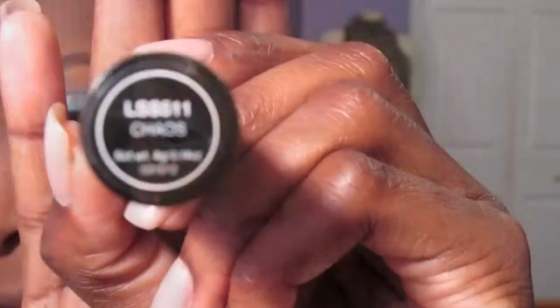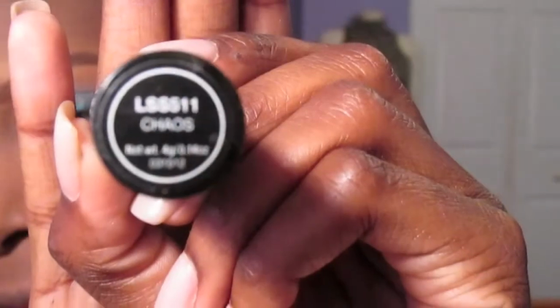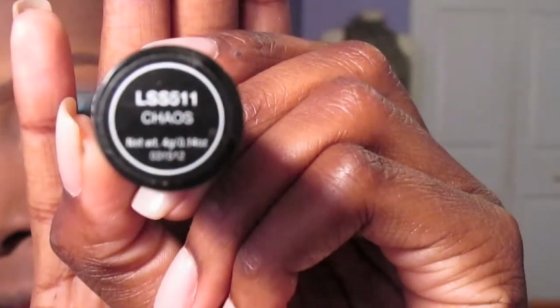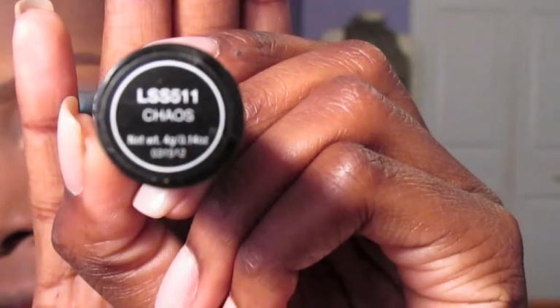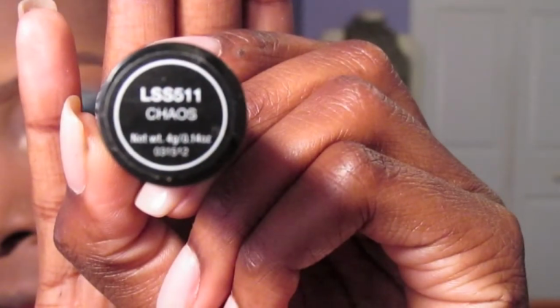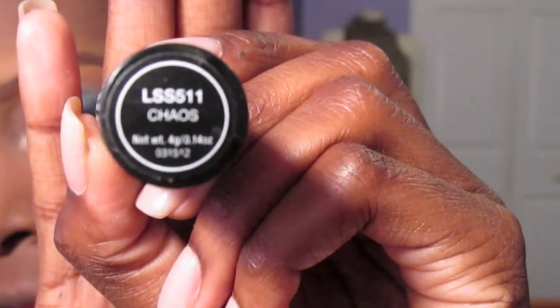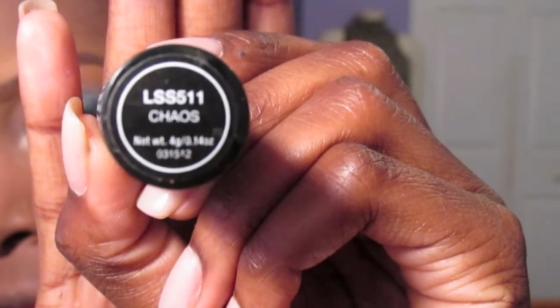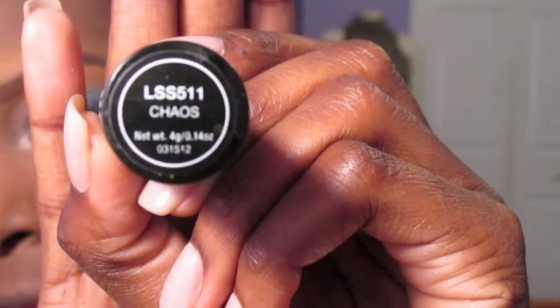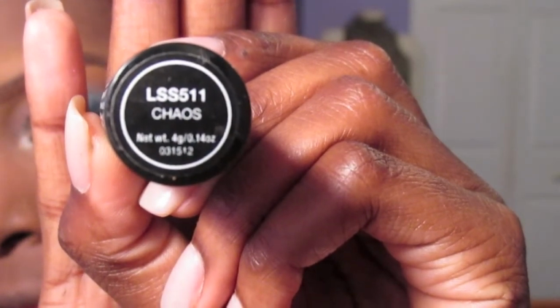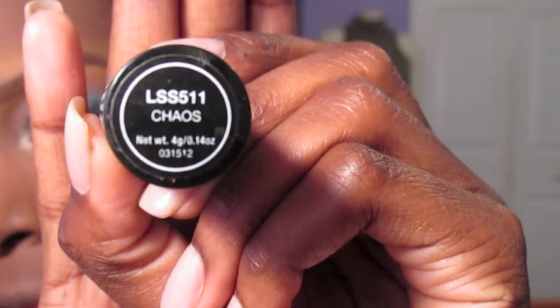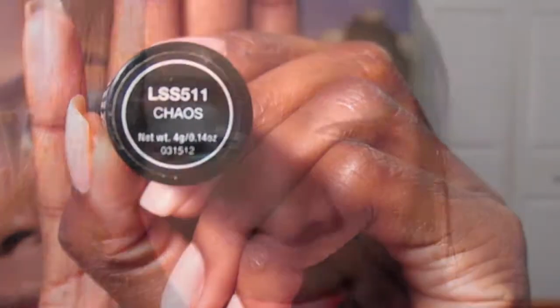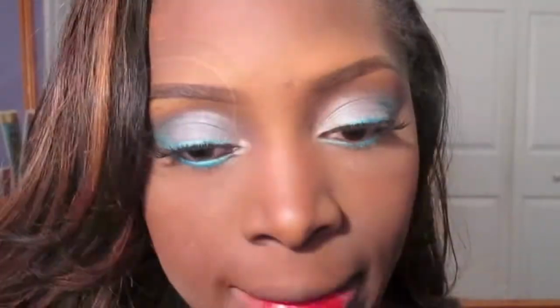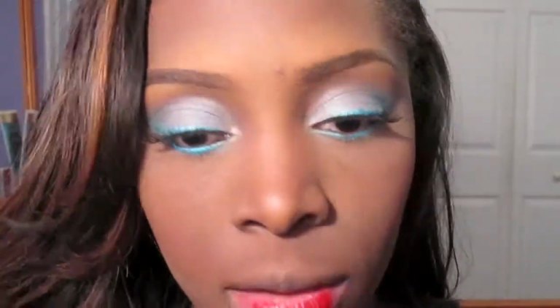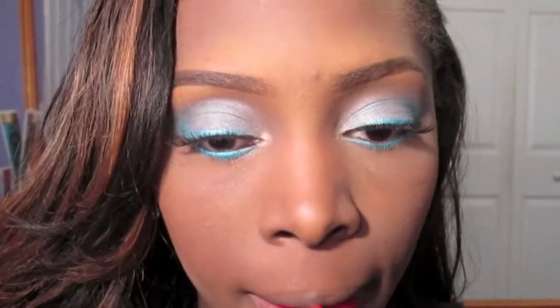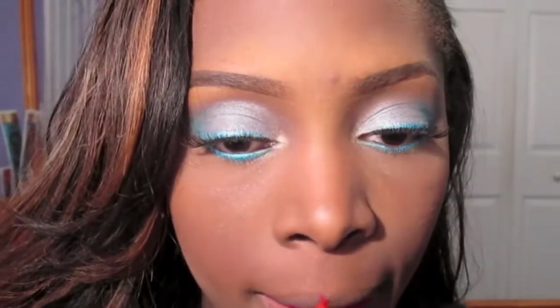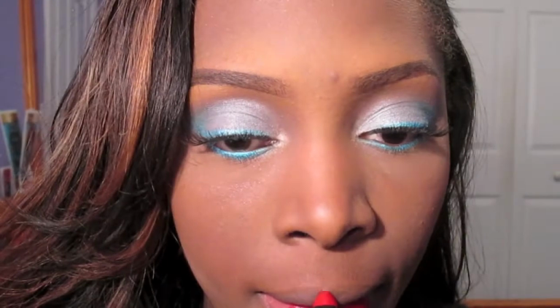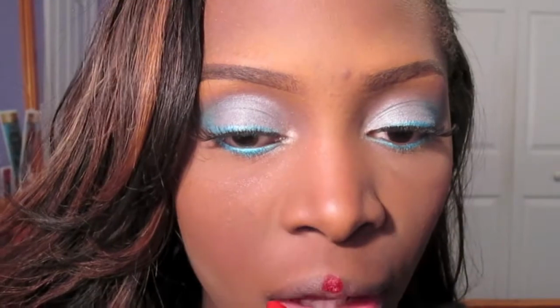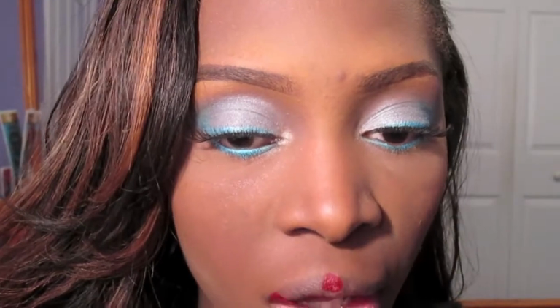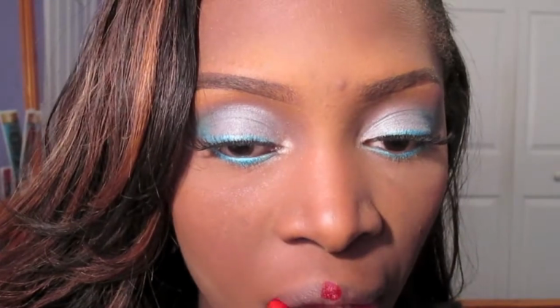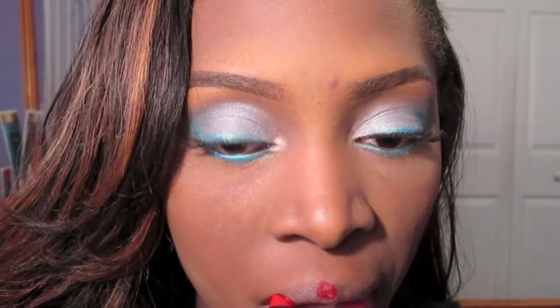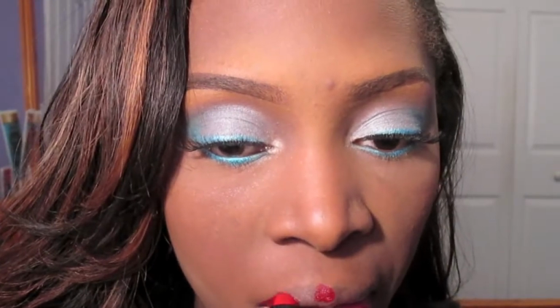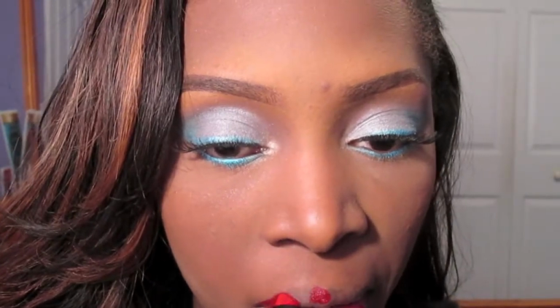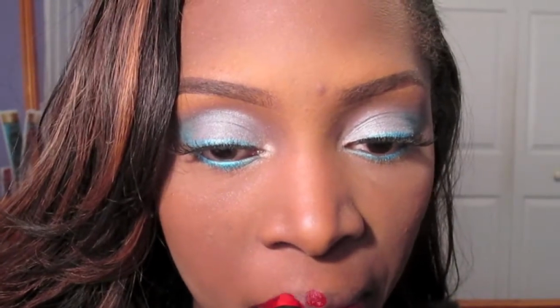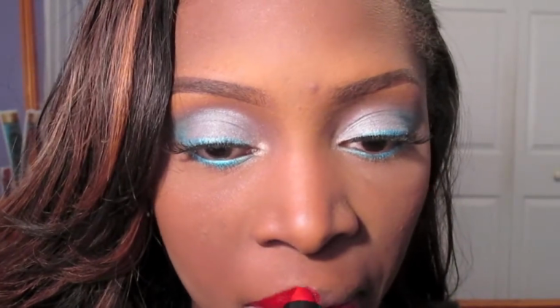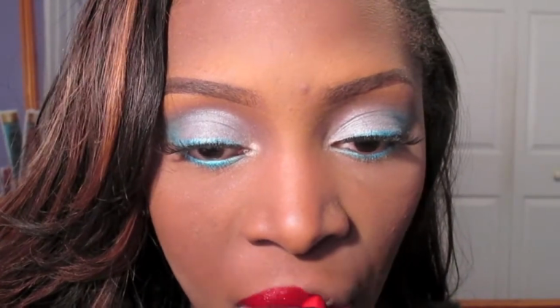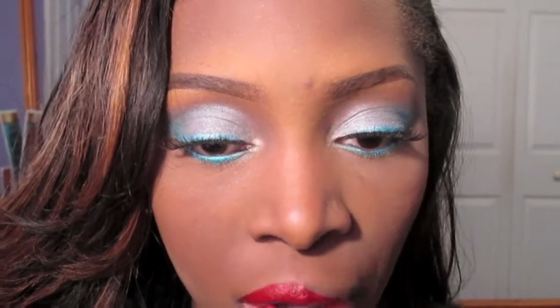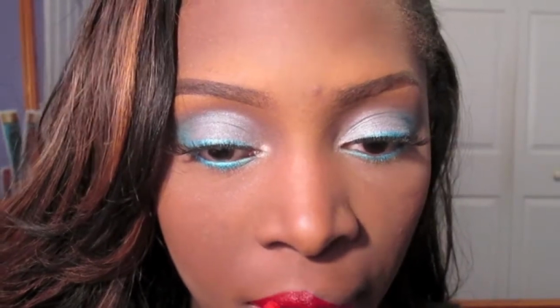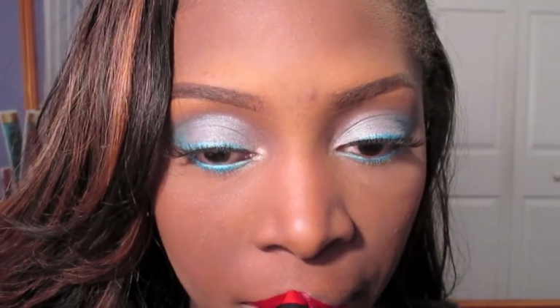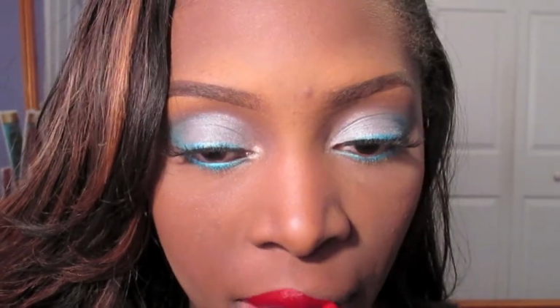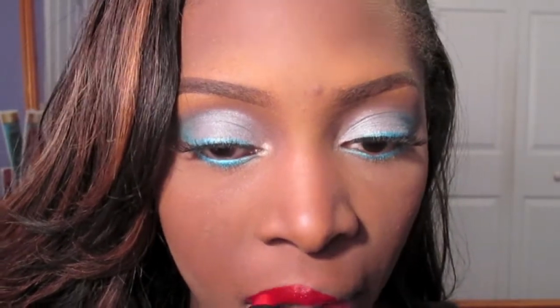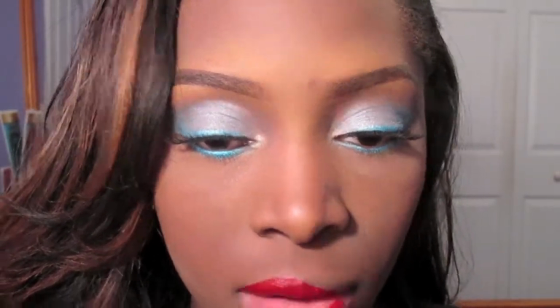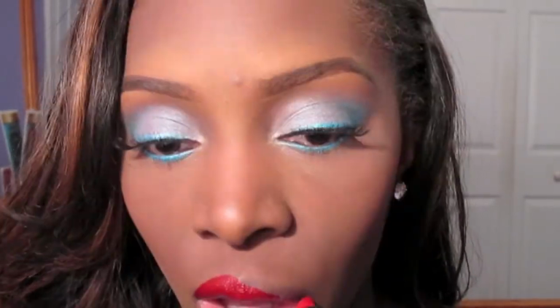In the video, Beyoncé wore a very juicy red lip, so I'm going to be using my NYX Round Lipstick in Chaos to help complete the look.